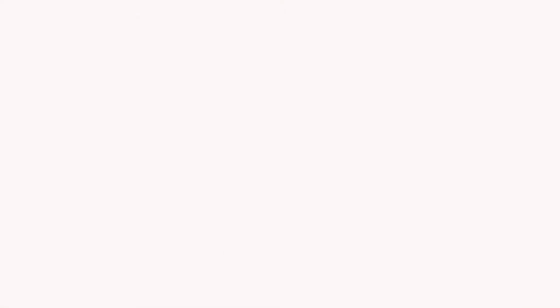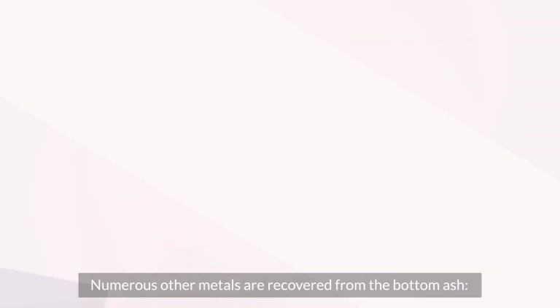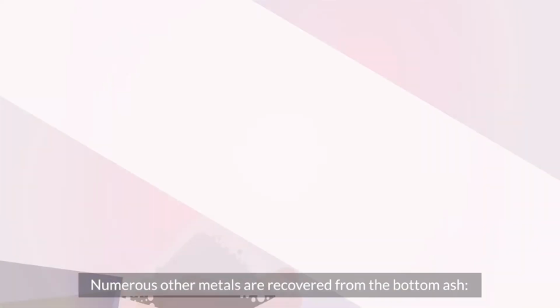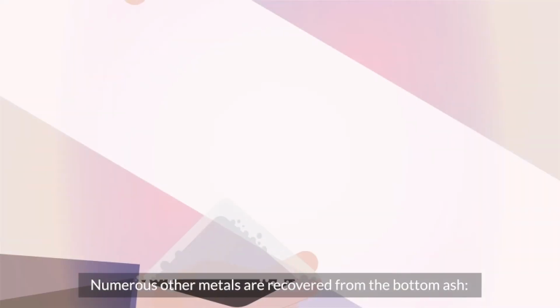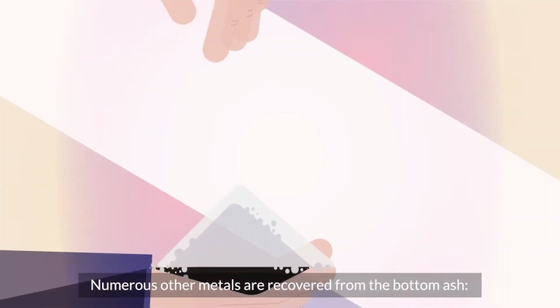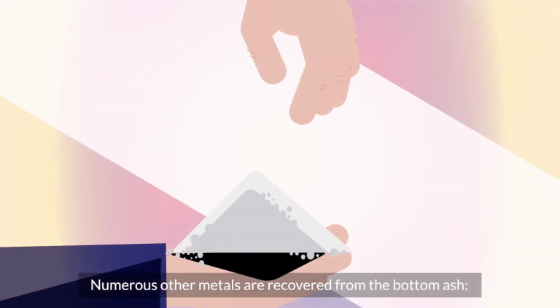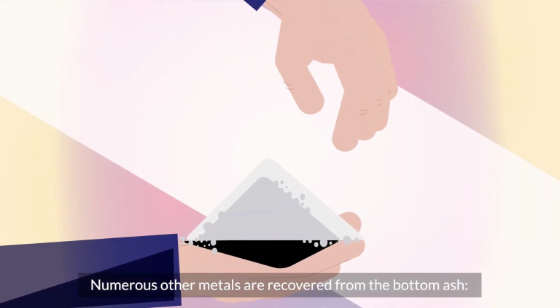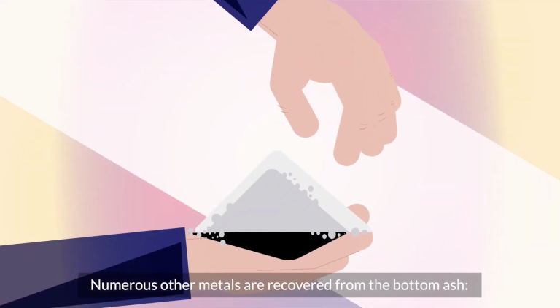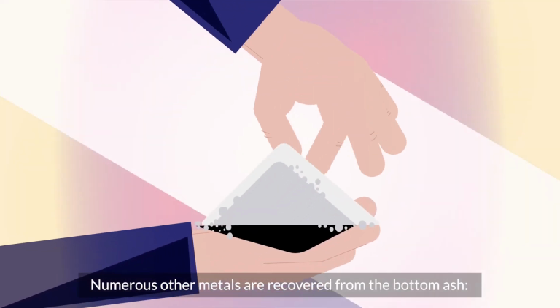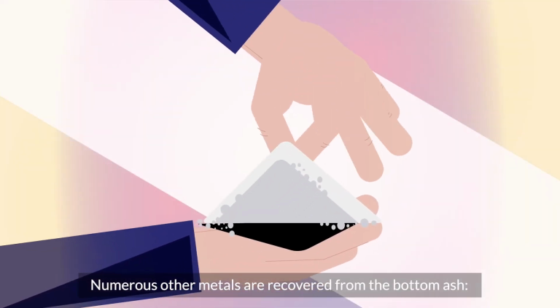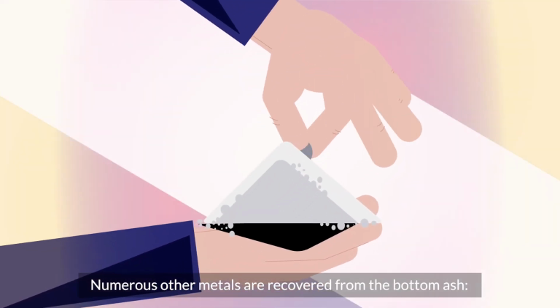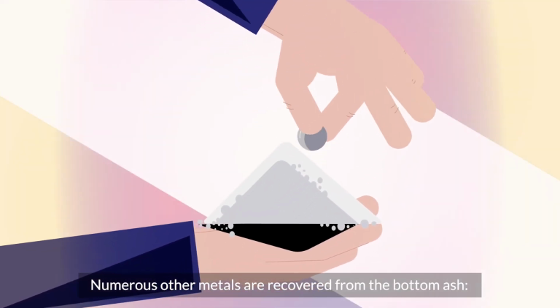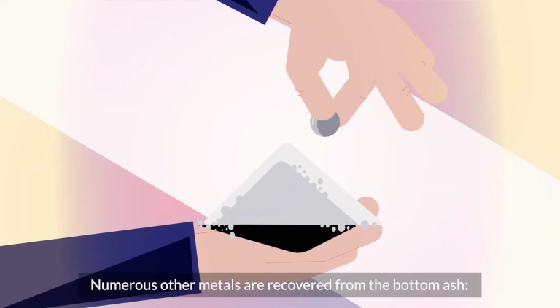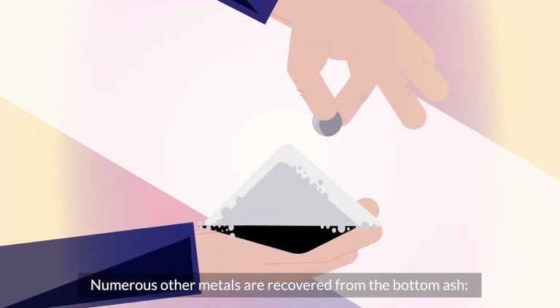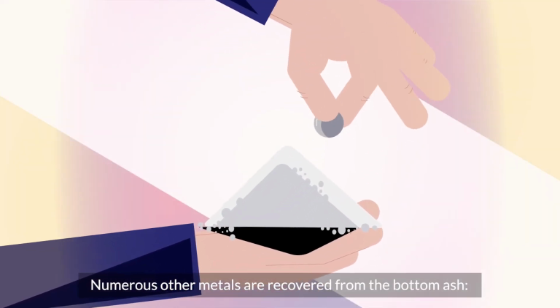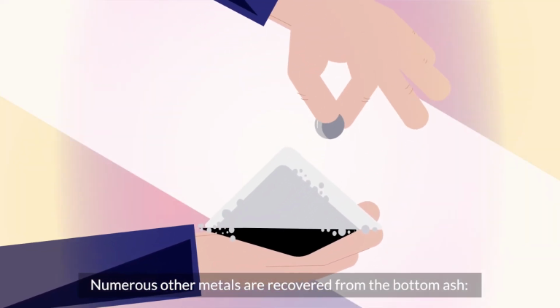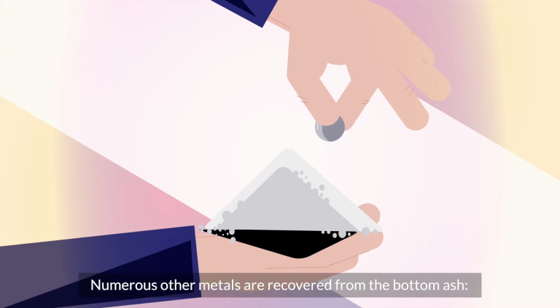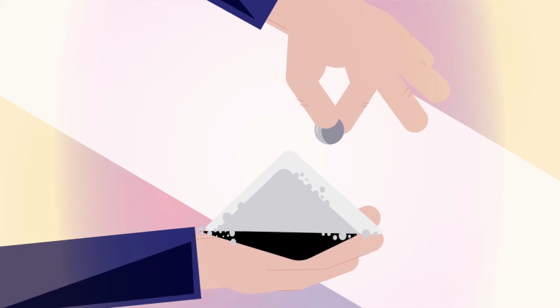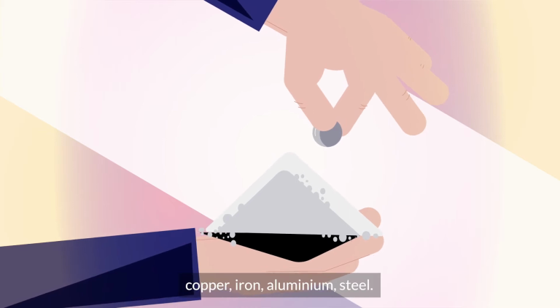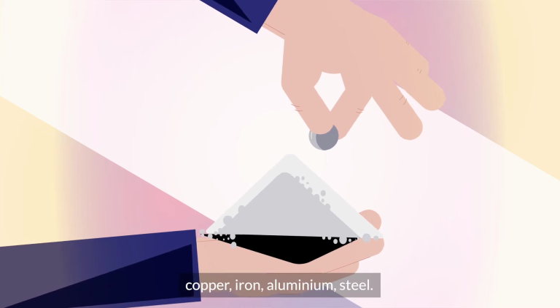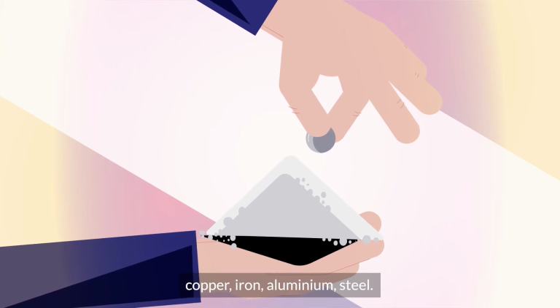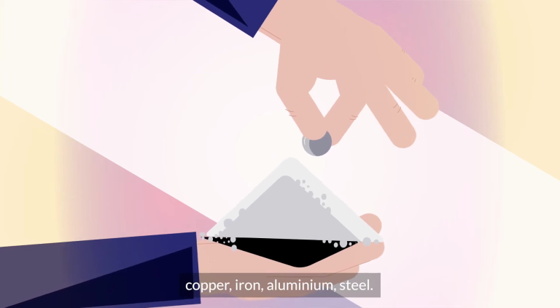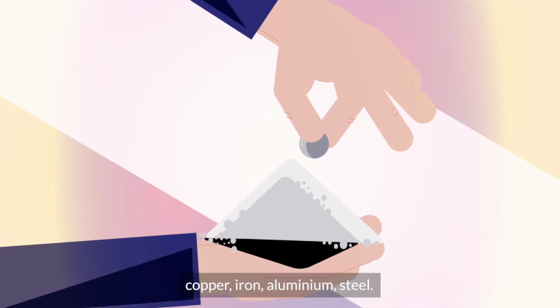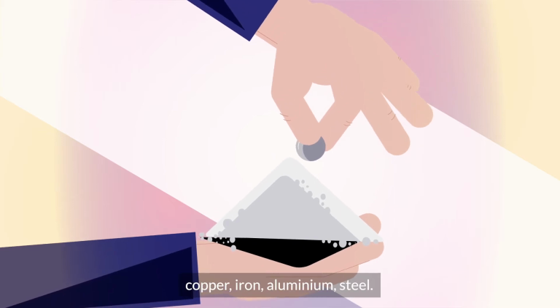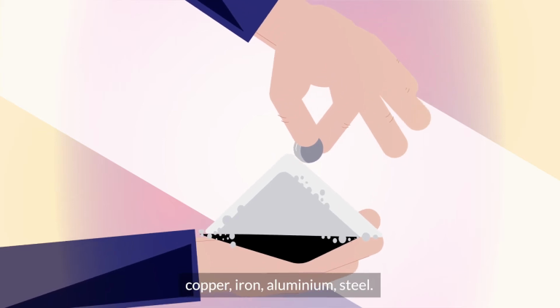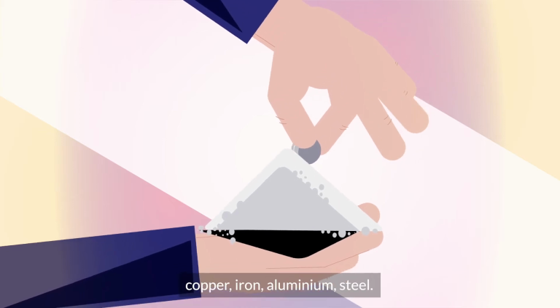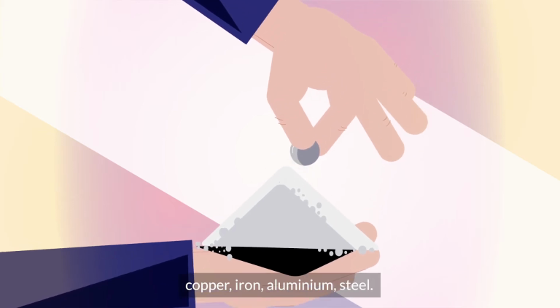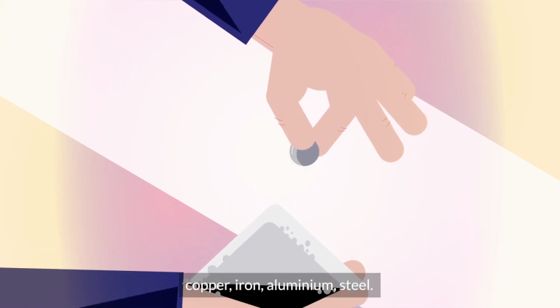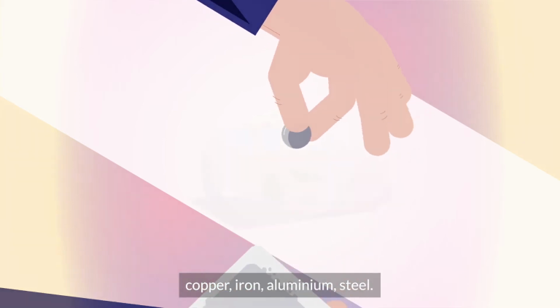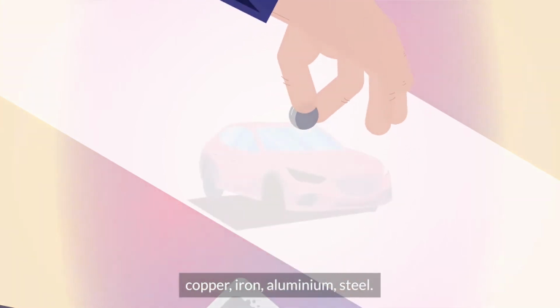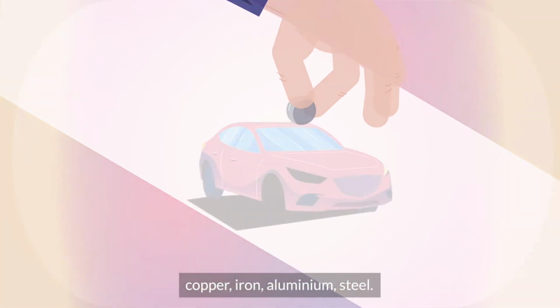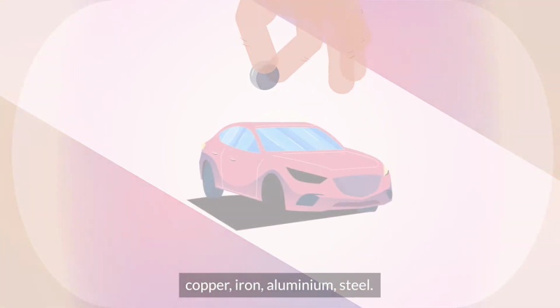Numerous other metals are recovered from the bottom ash: copper, iron, aluminum, steel.